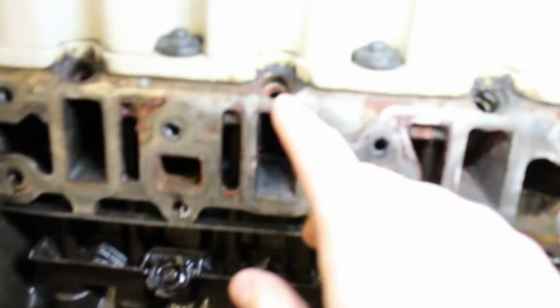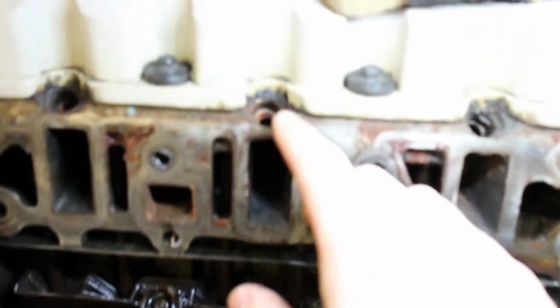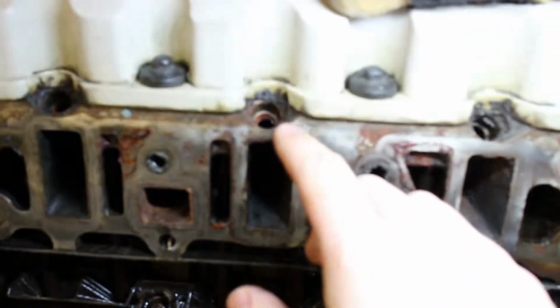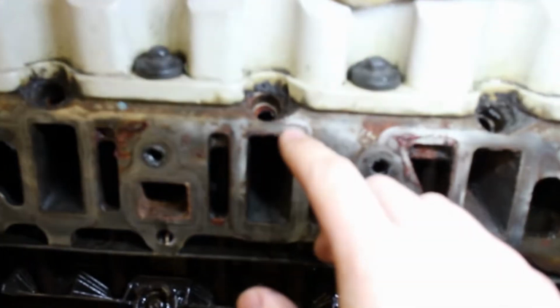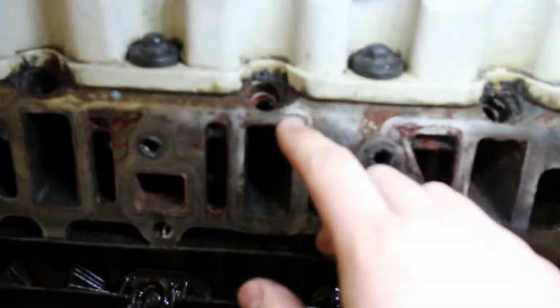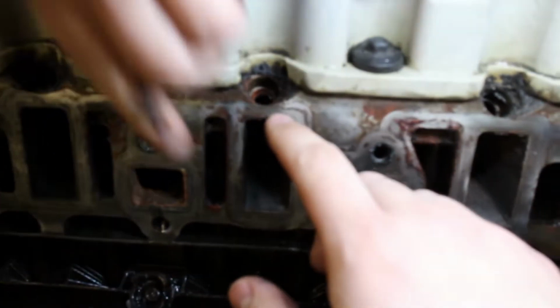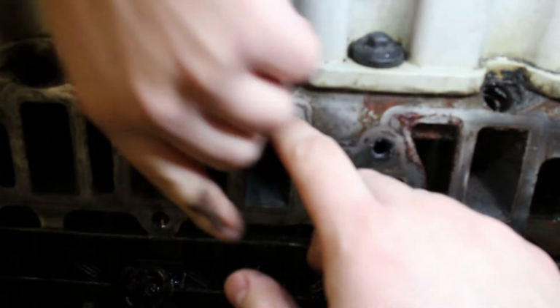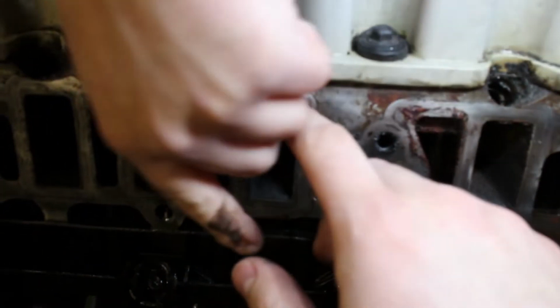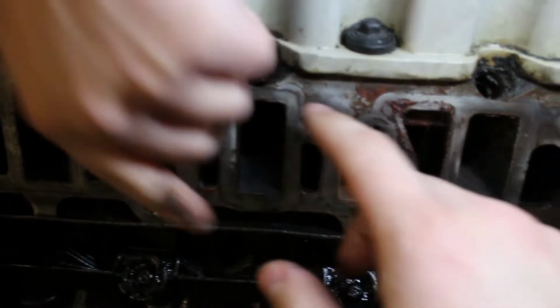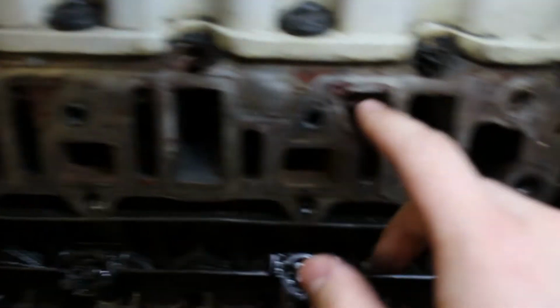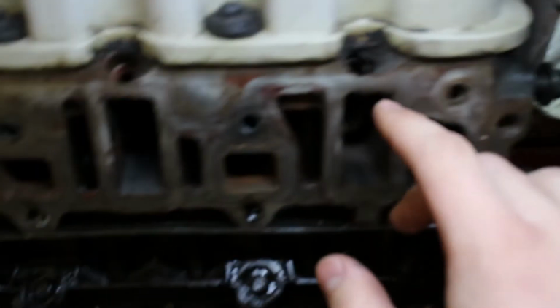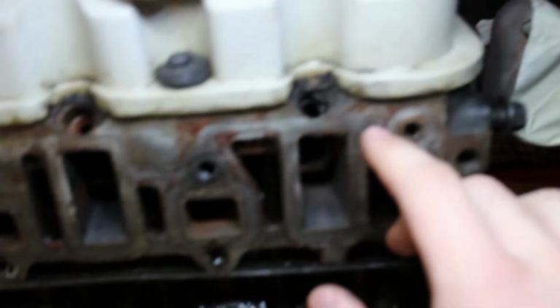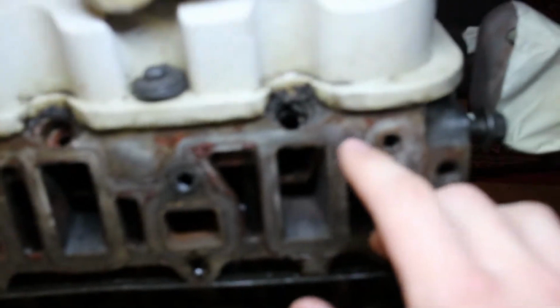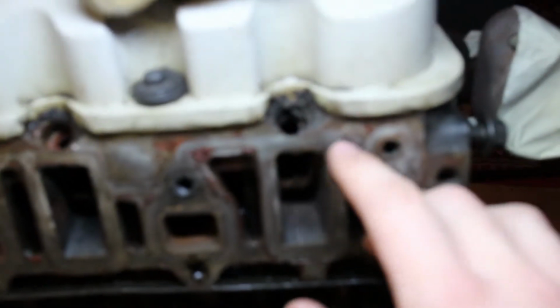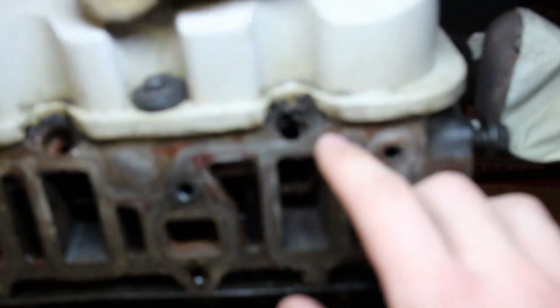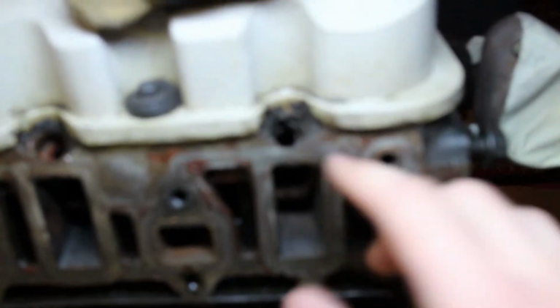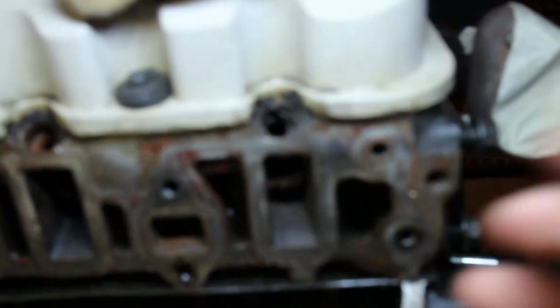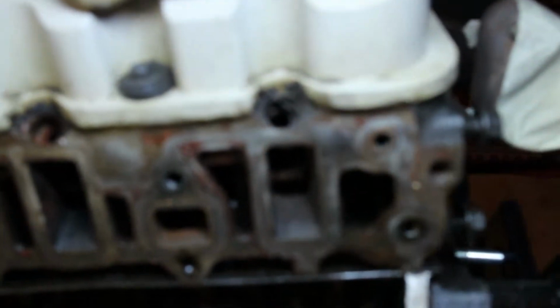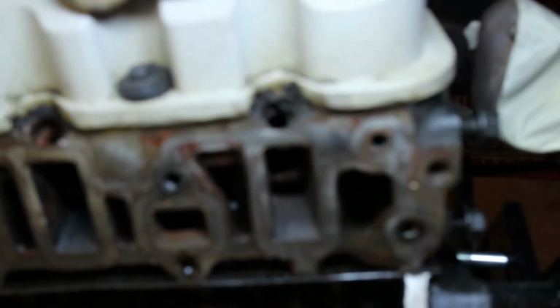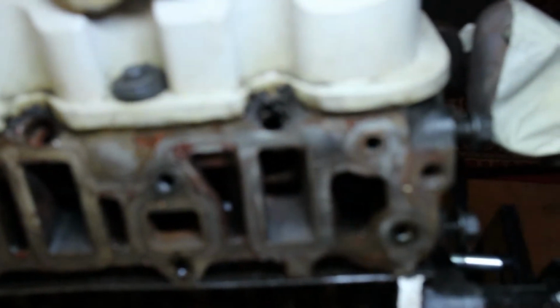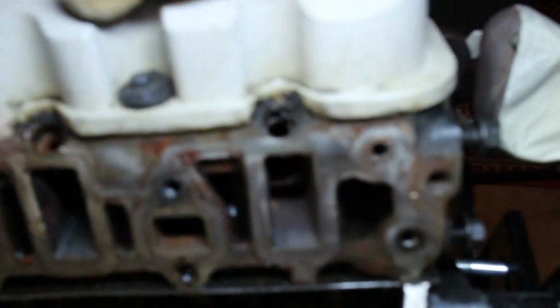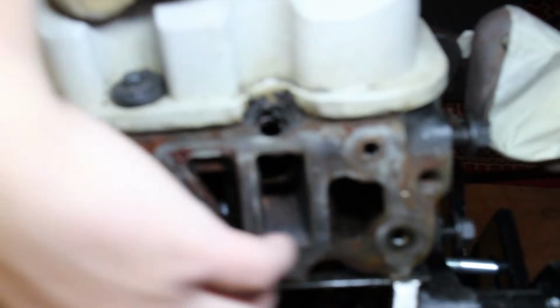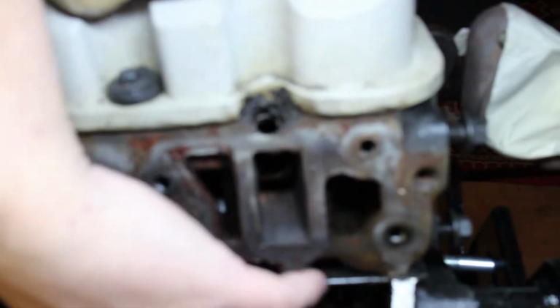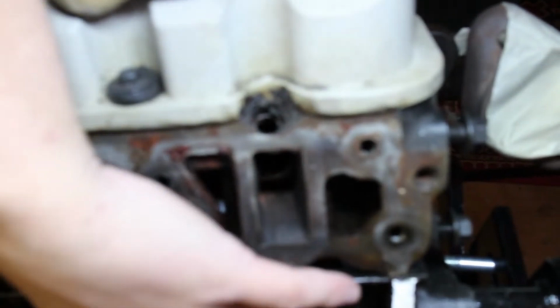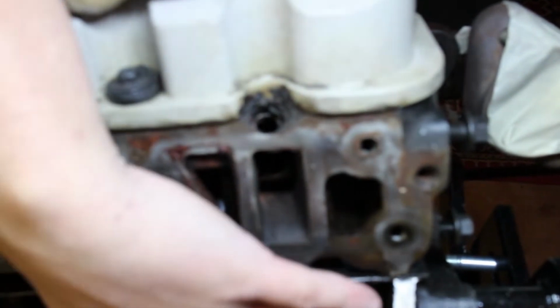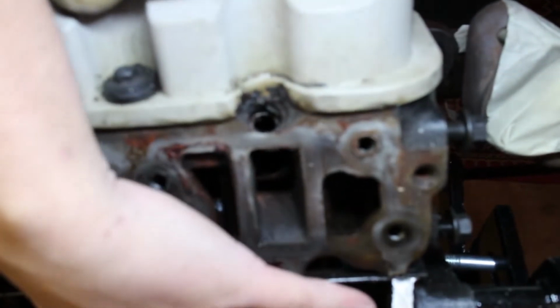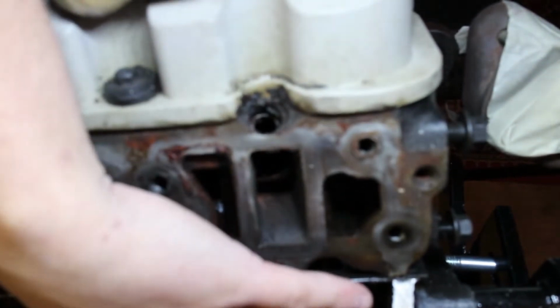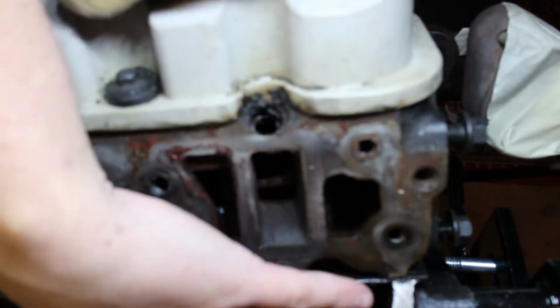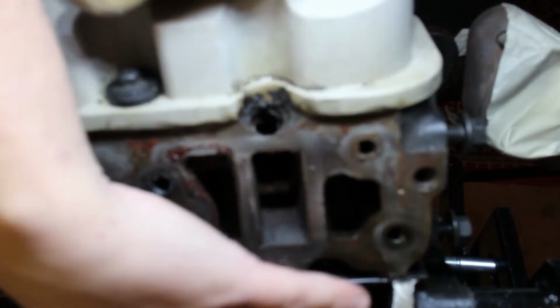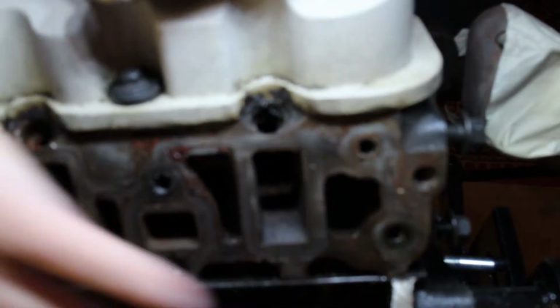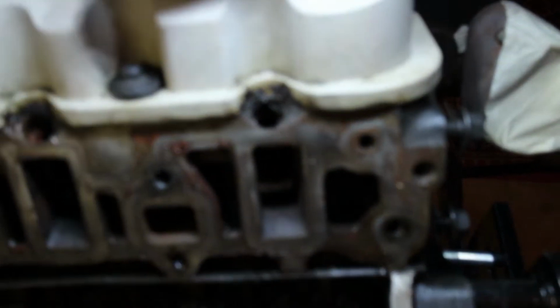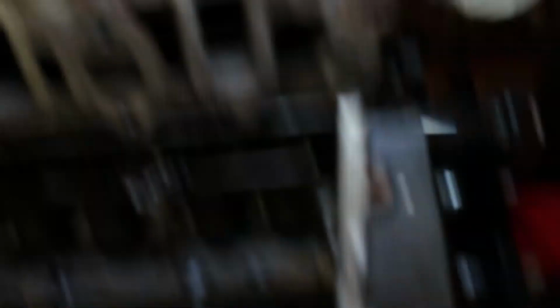Look at all this shit — the ports for the injectors are all dirty as hell. Look at all this shit in the bottom of the valley.